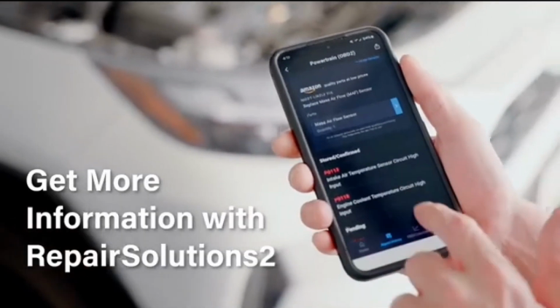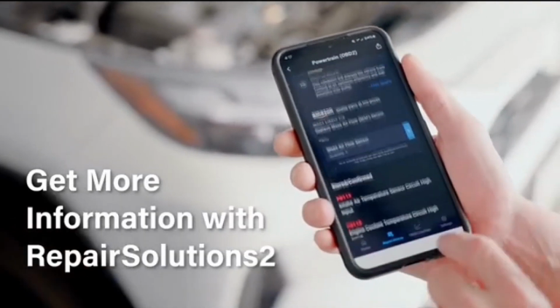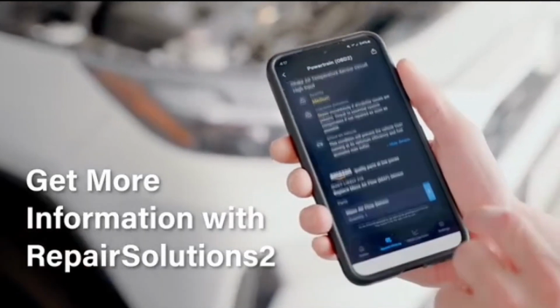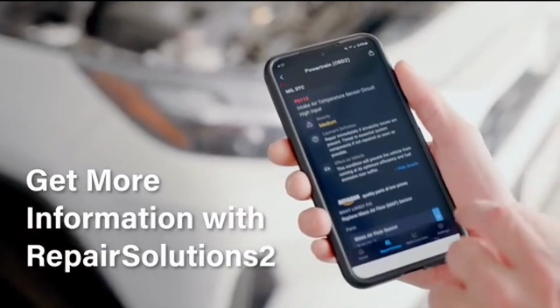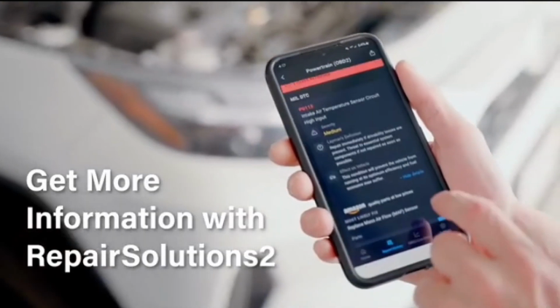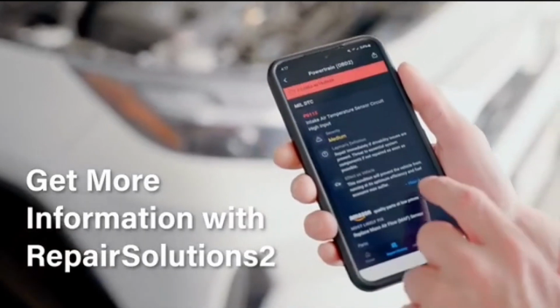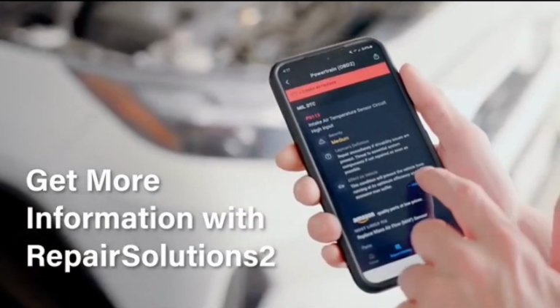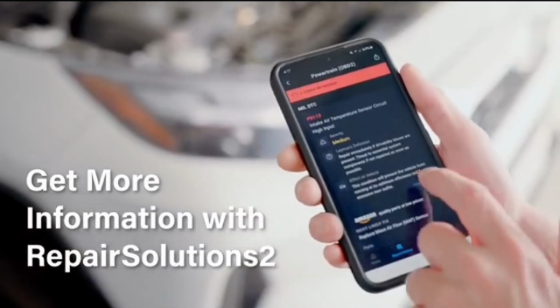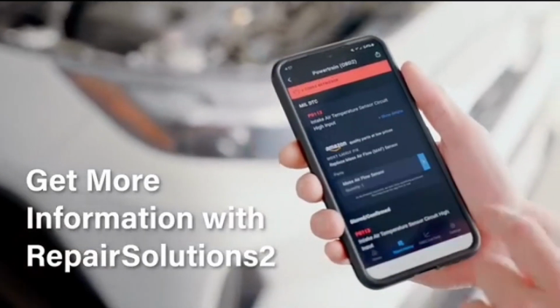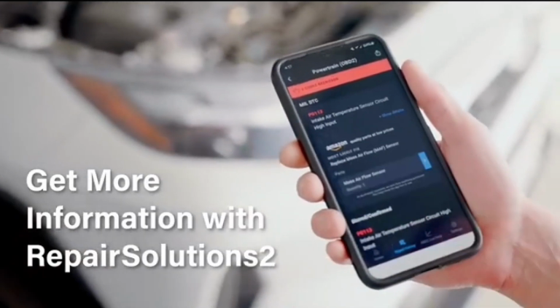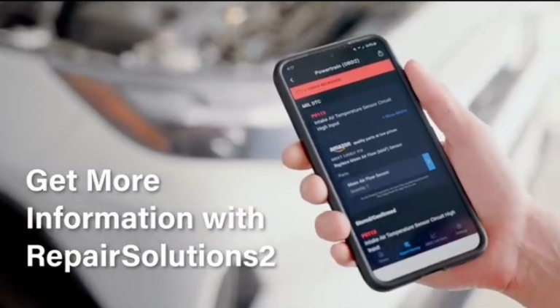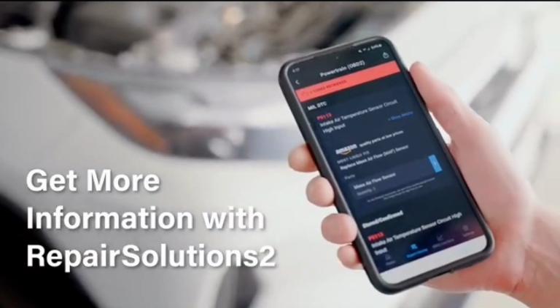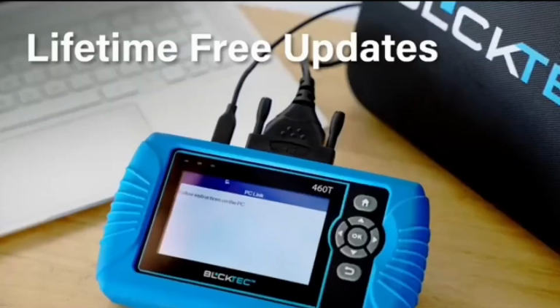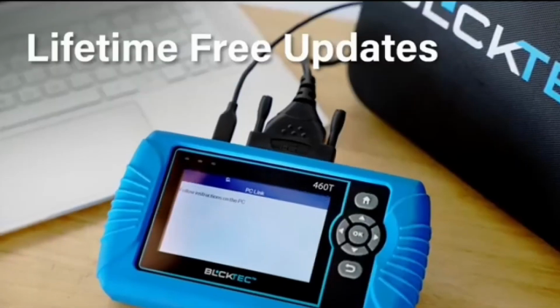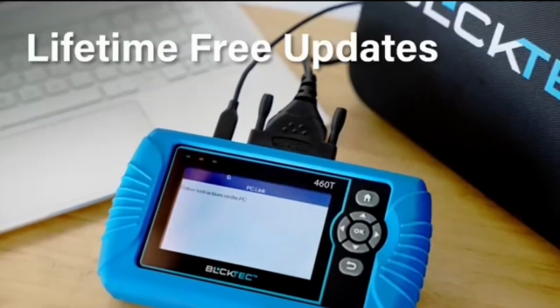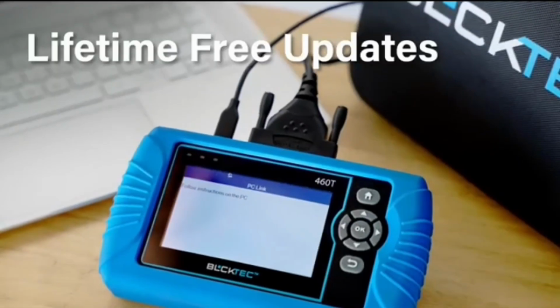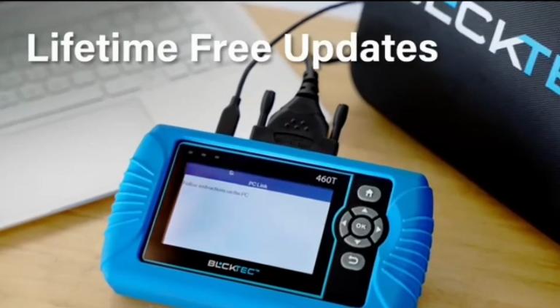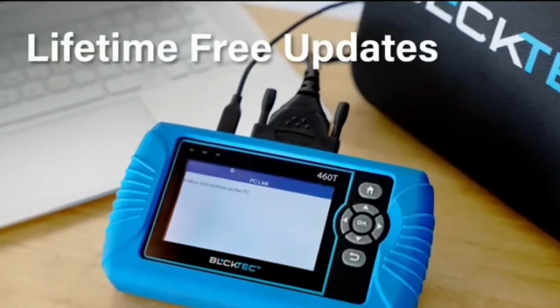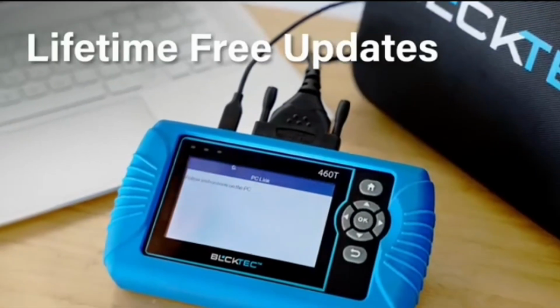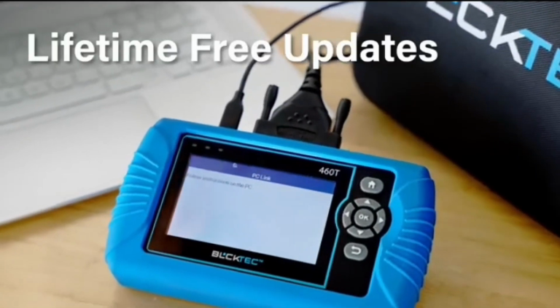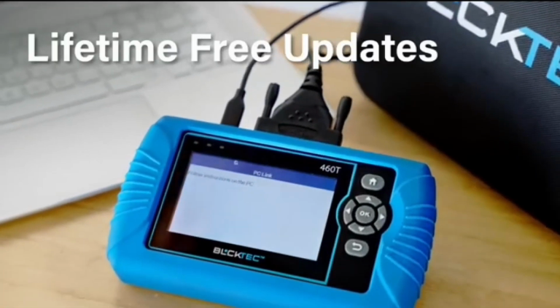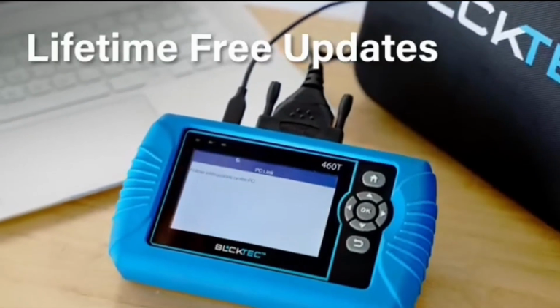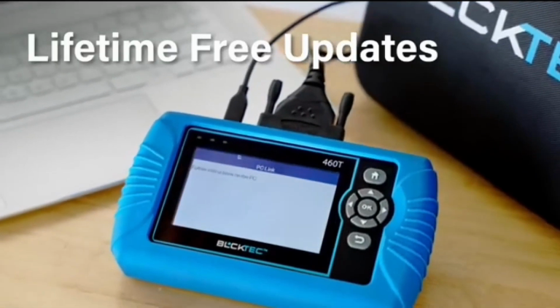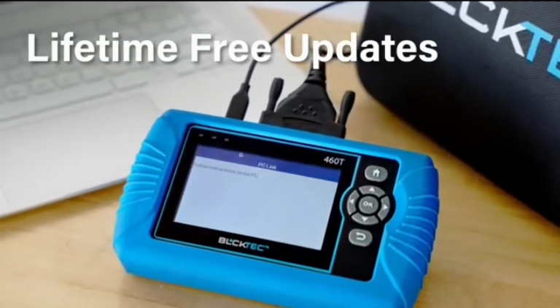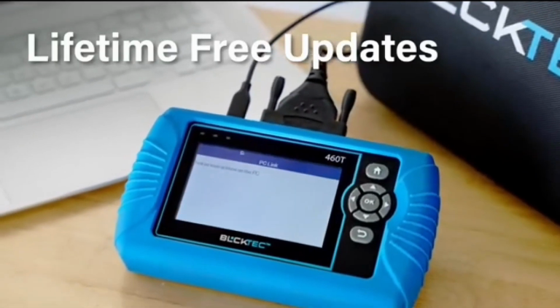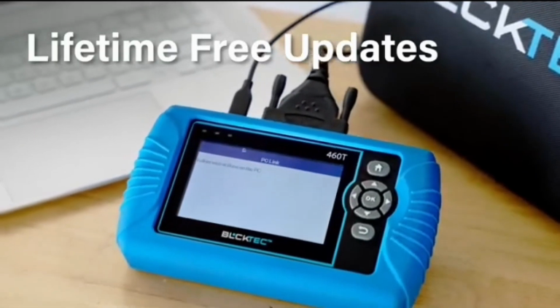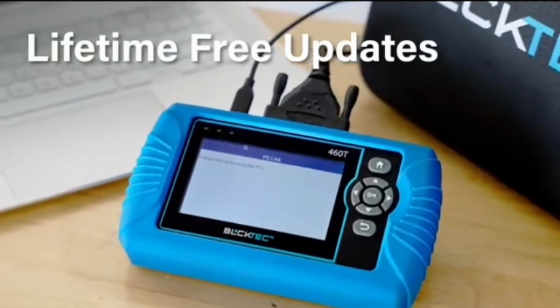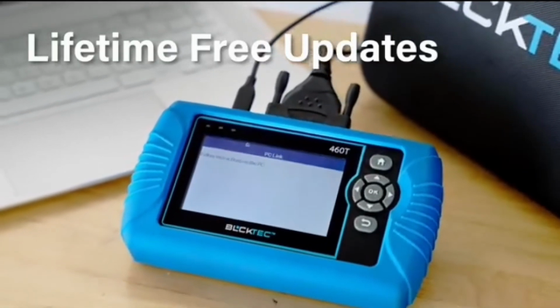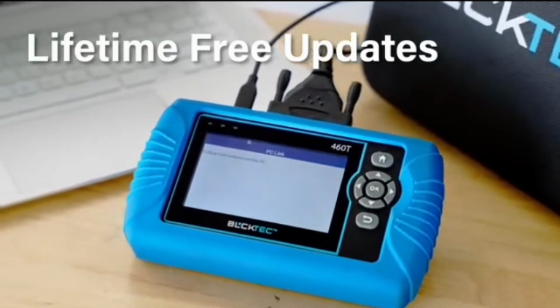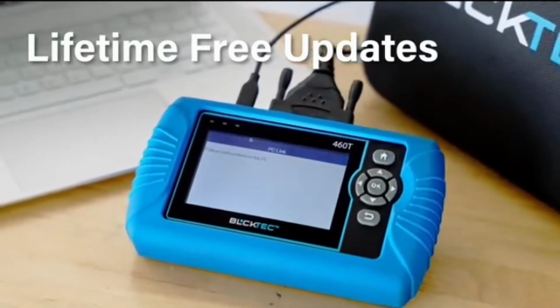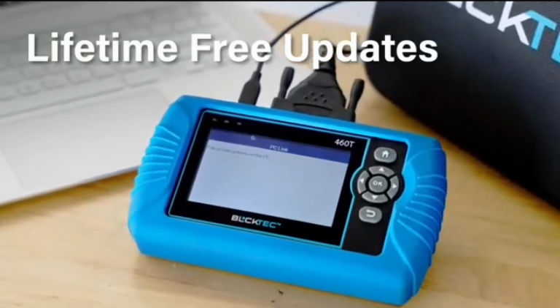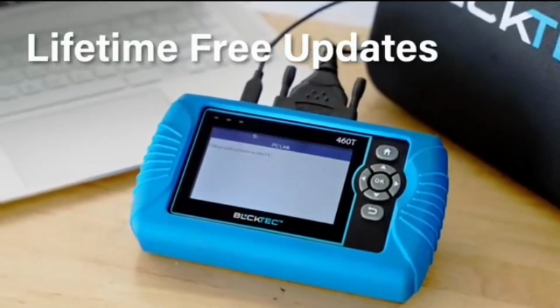Proudly based in Southern California, the BulkTech 460T OBD2 scanner is the brainchild of local master technicians.